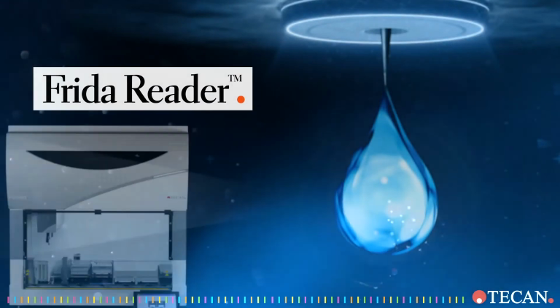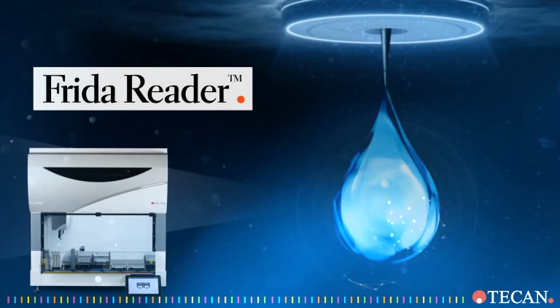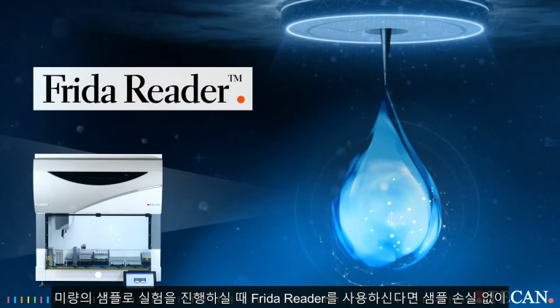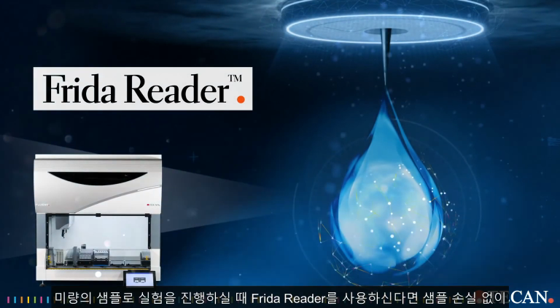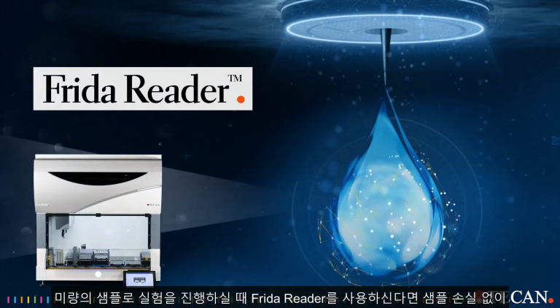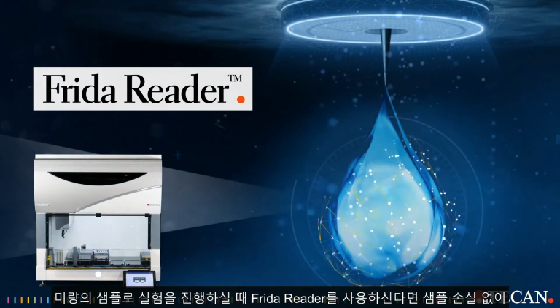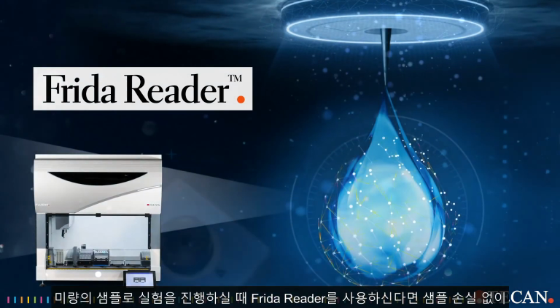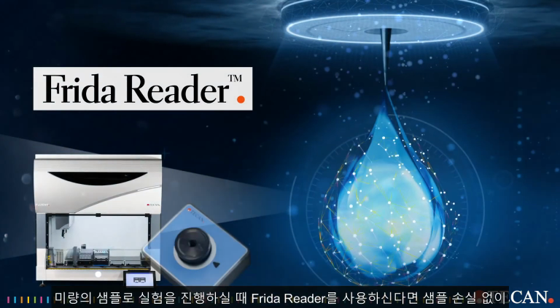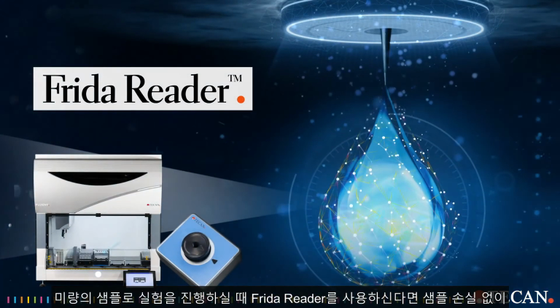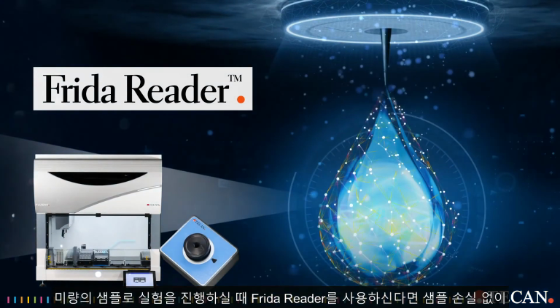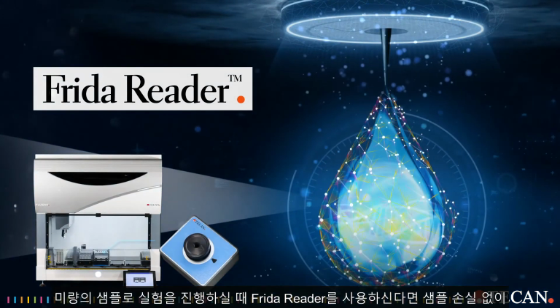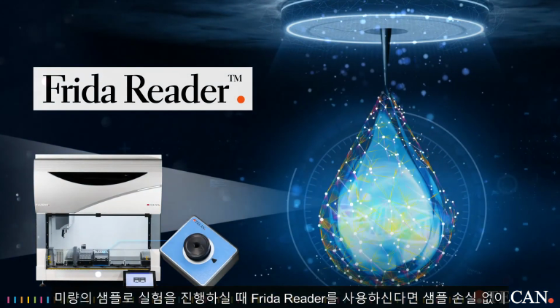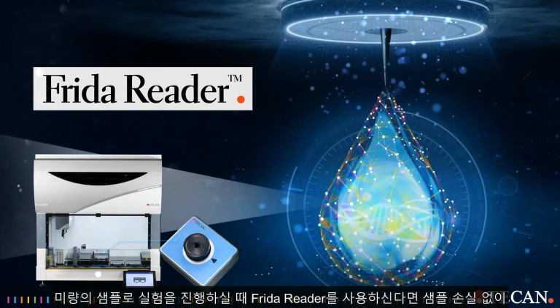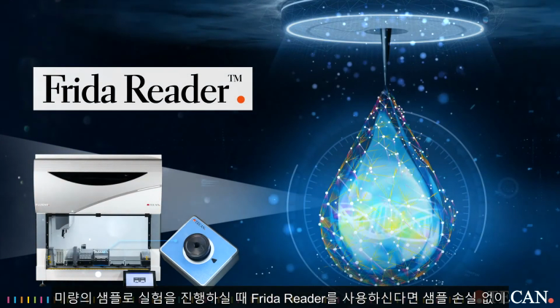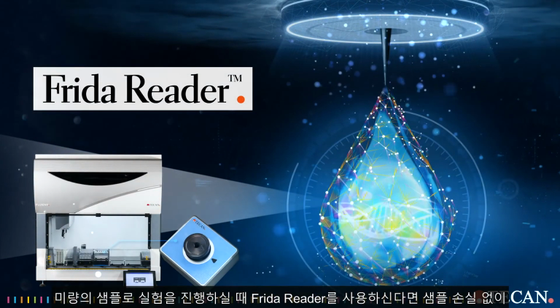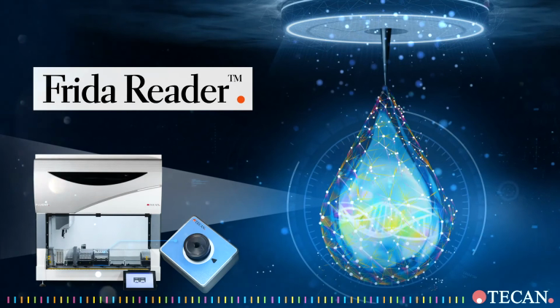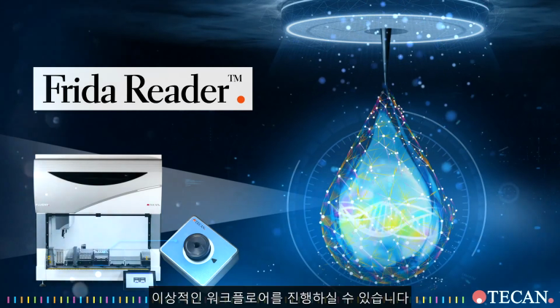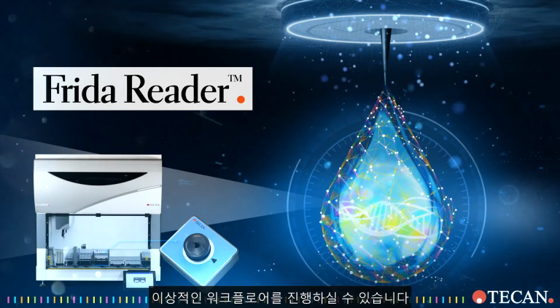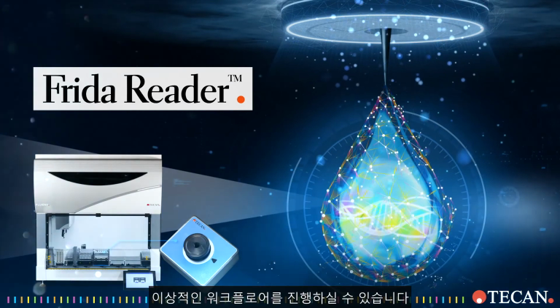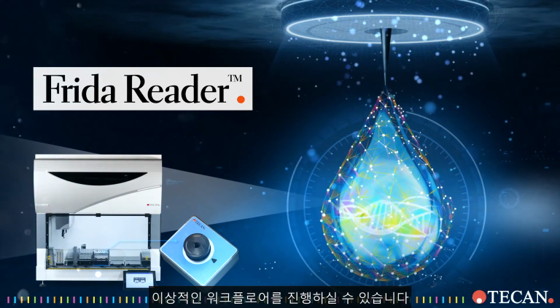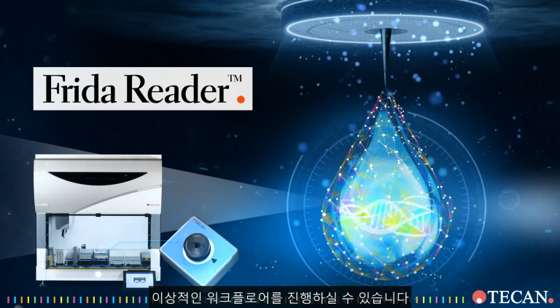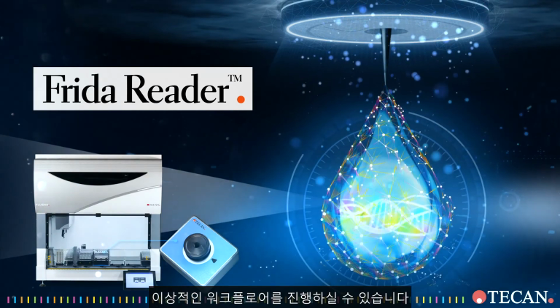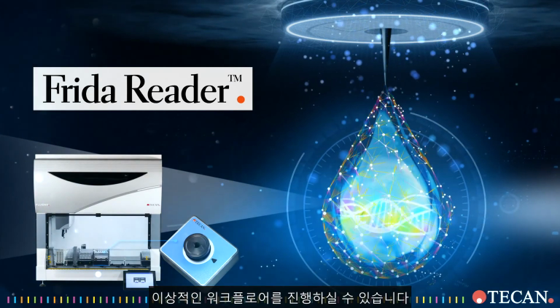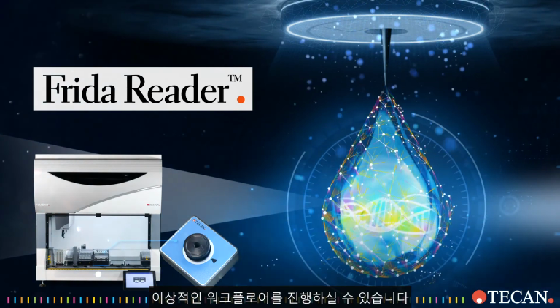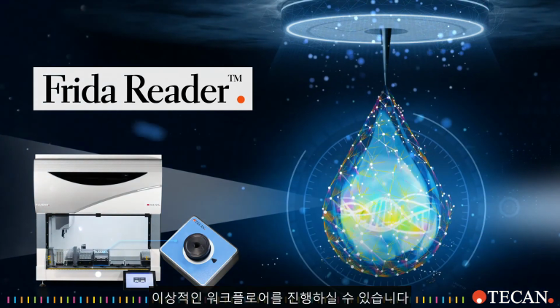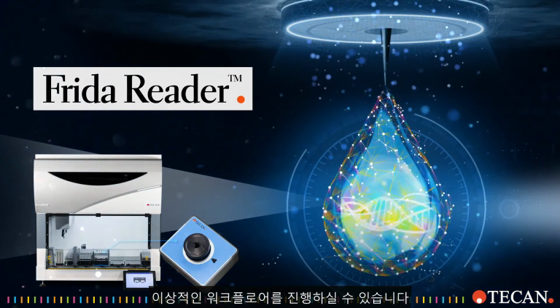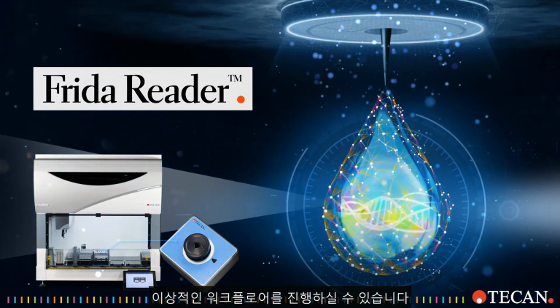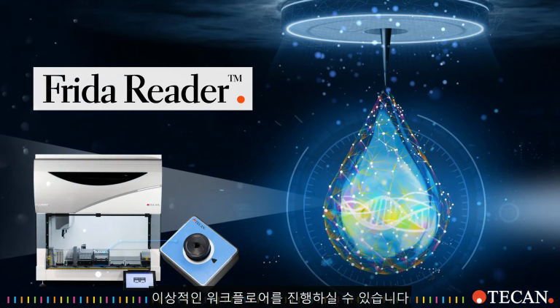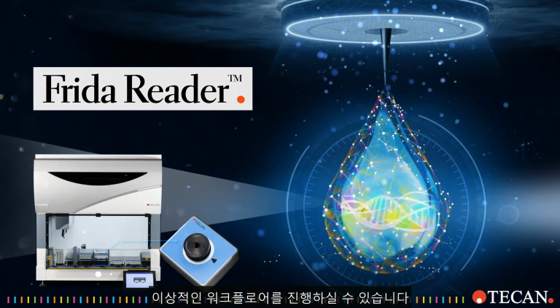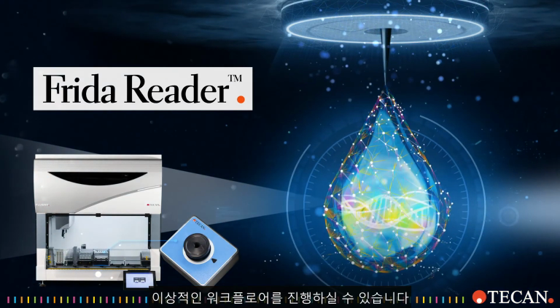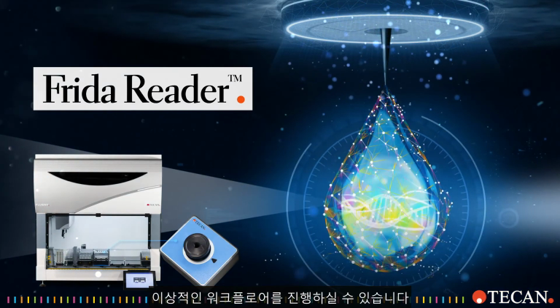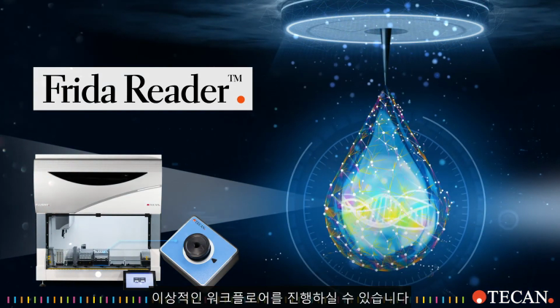When samples are precious, trust FridaReader. You can finally run ideal genomic workflows without wasting a drop.